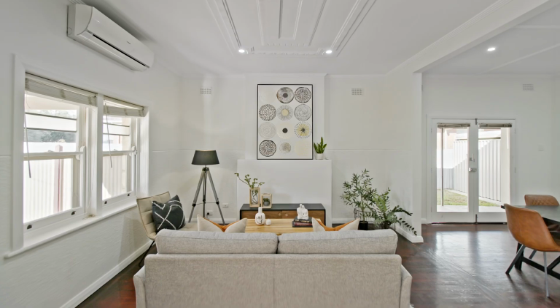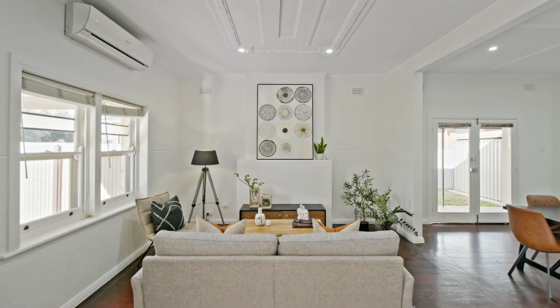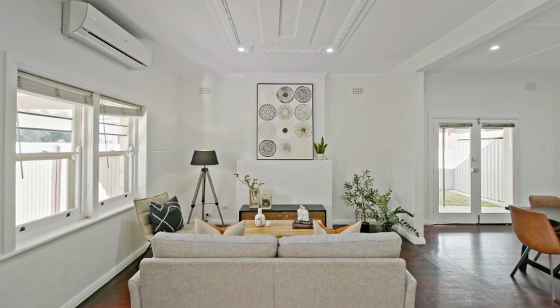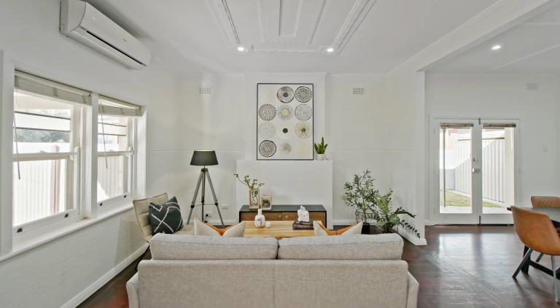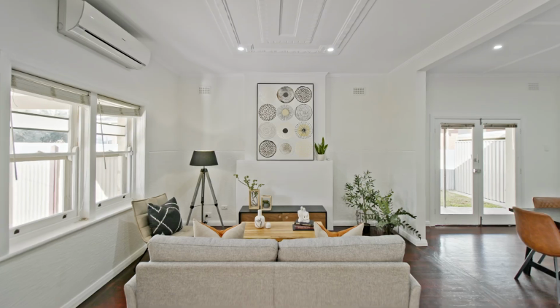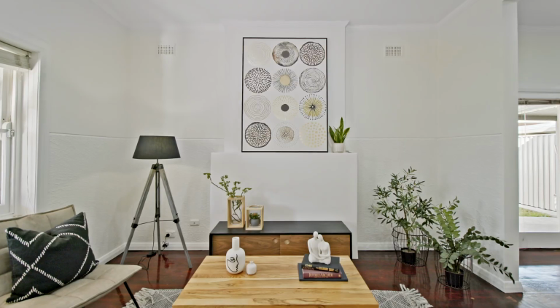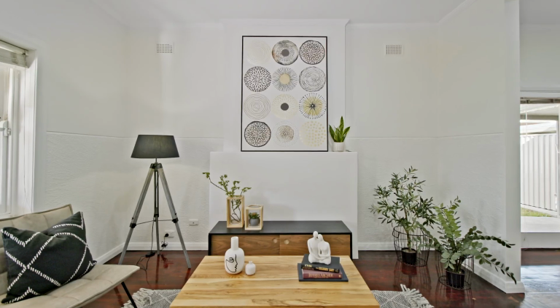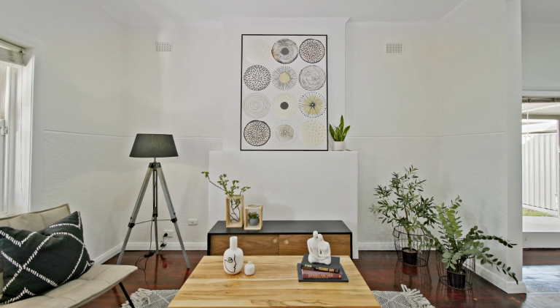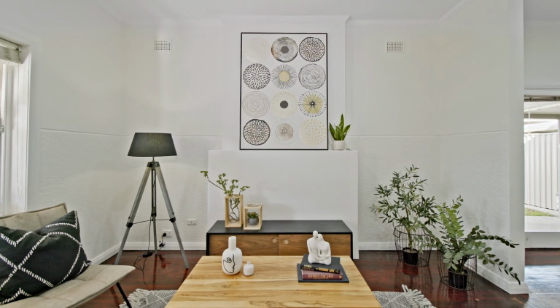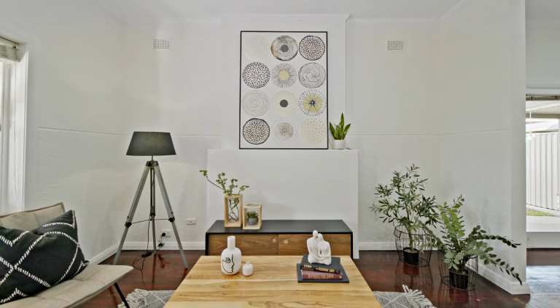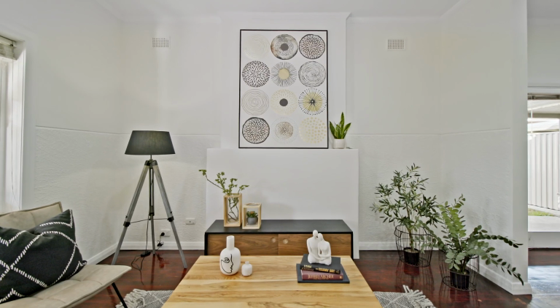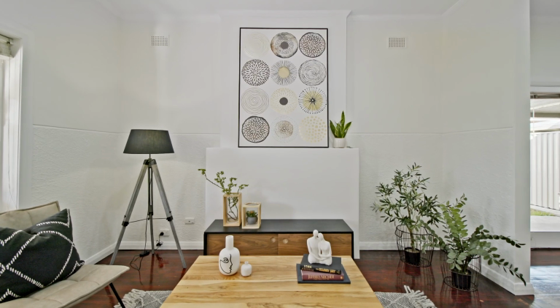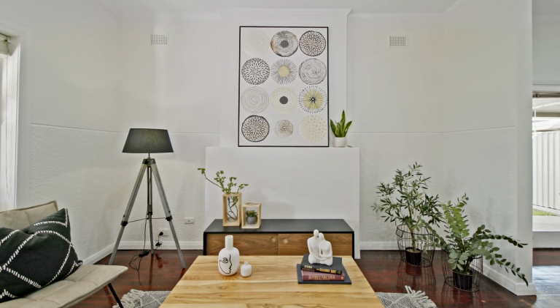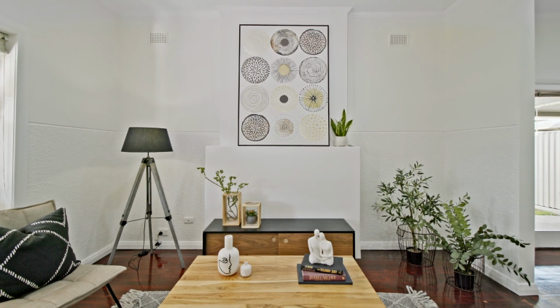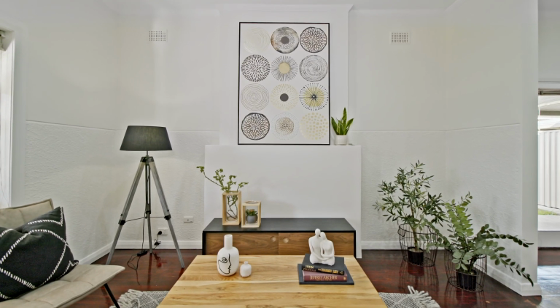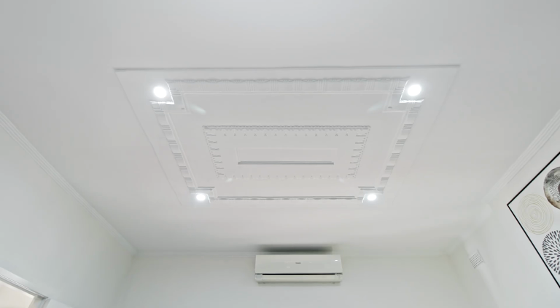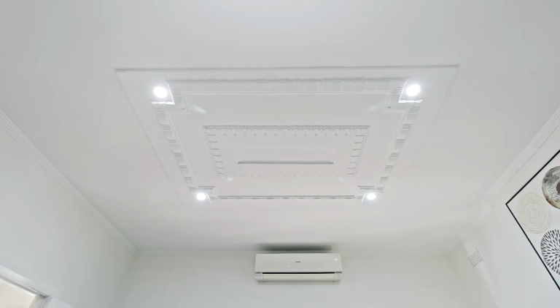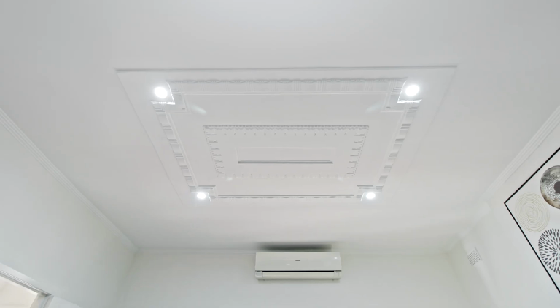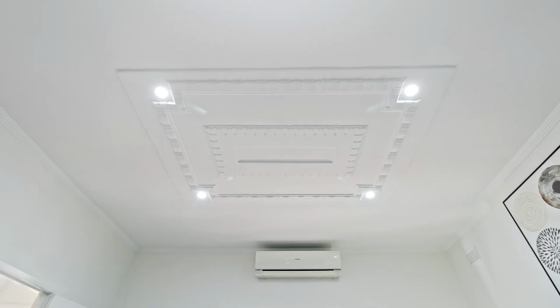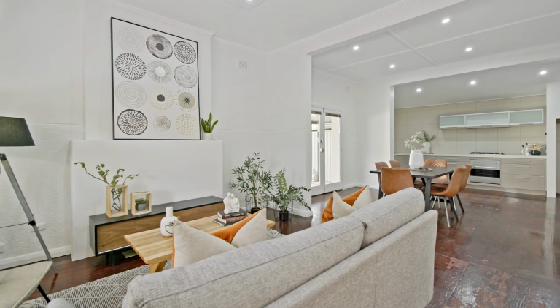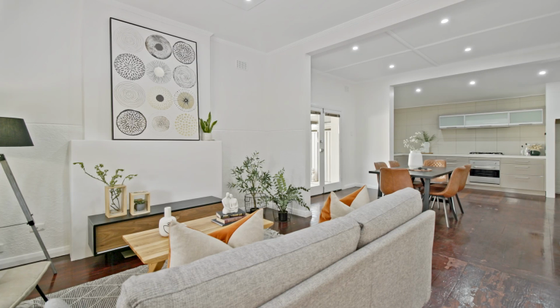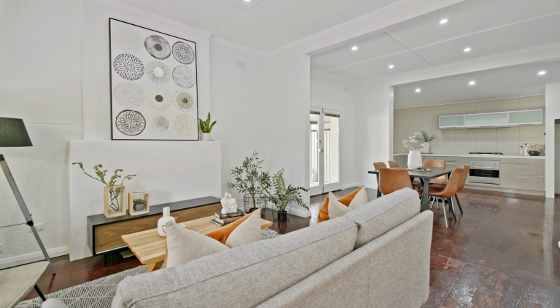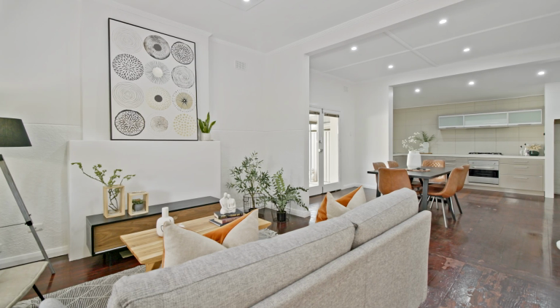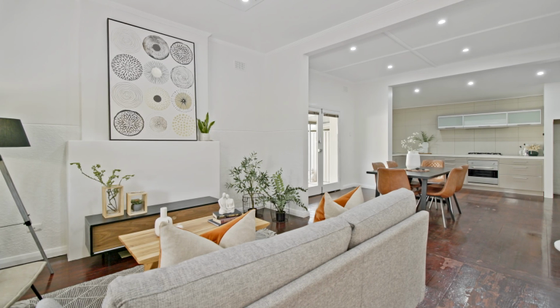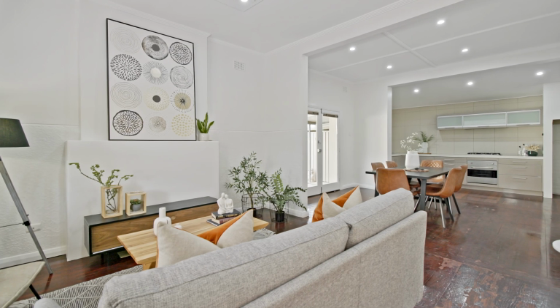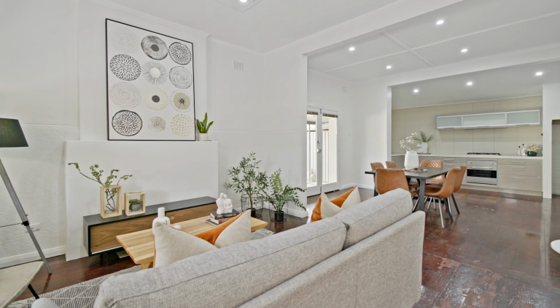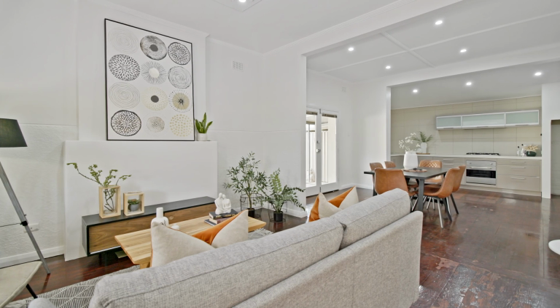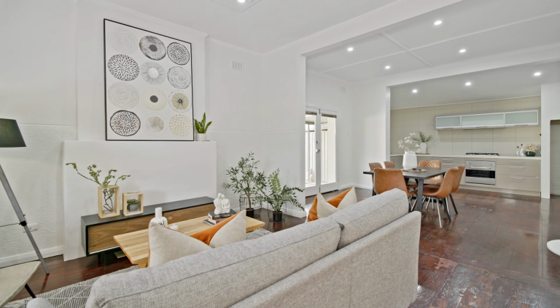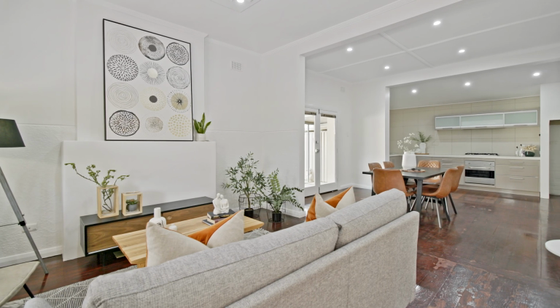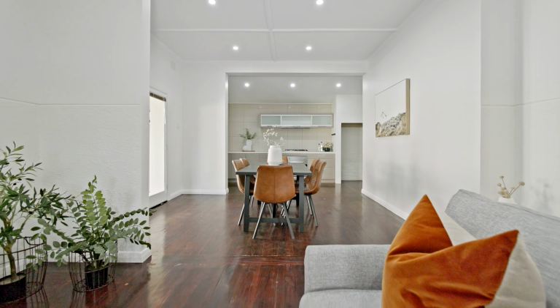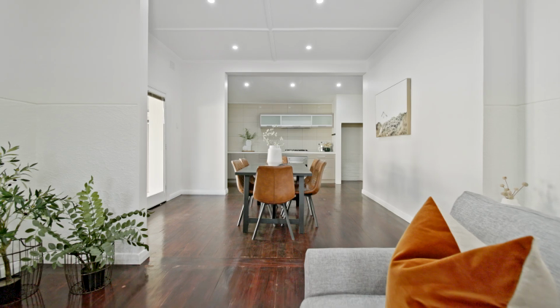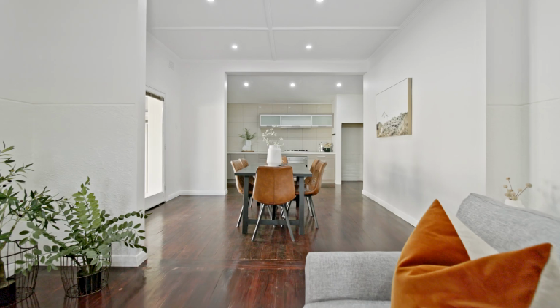The open-plan lounge and kitchen are superb. Gives you plenty of room and scope.